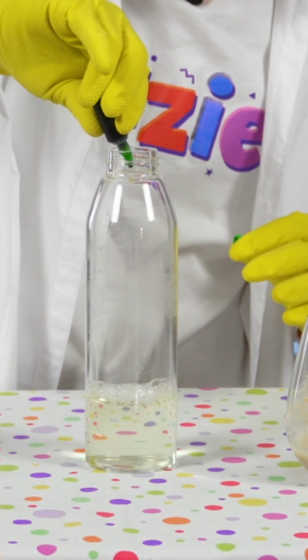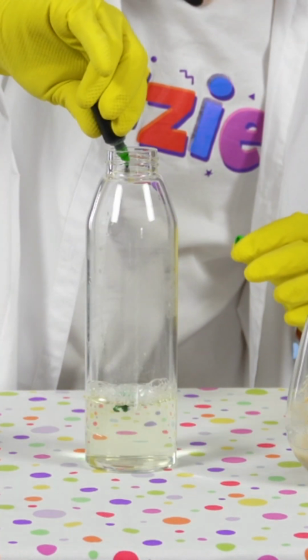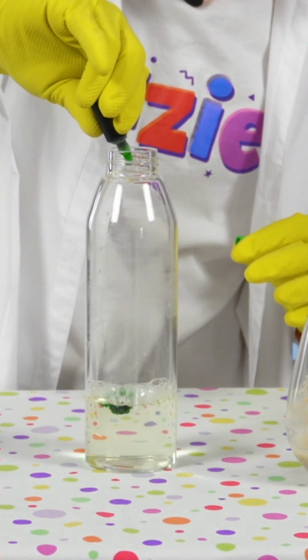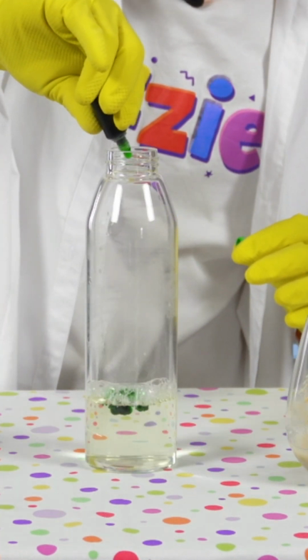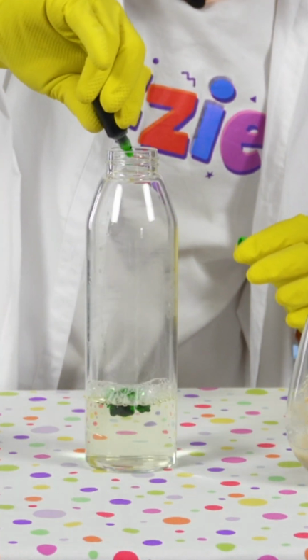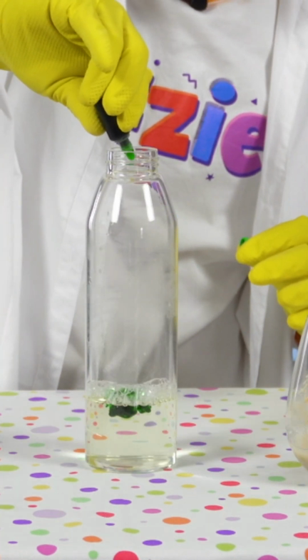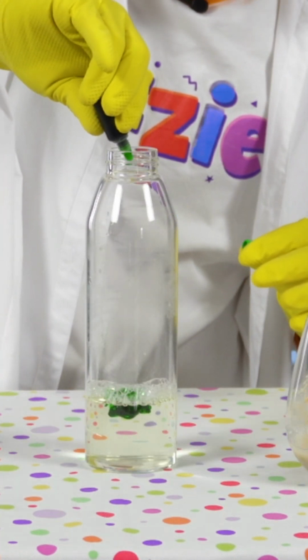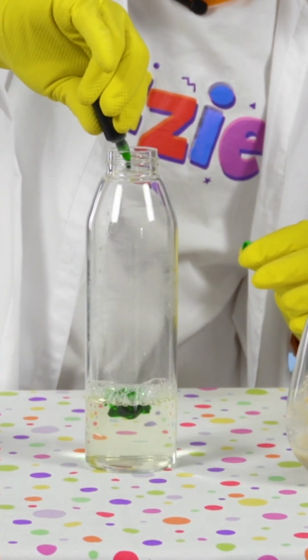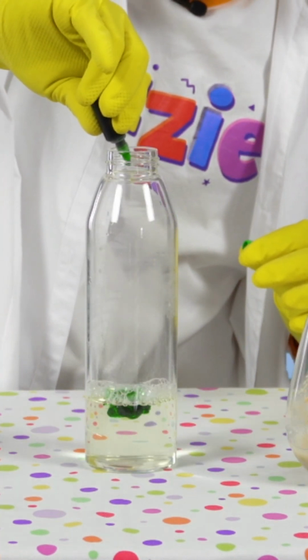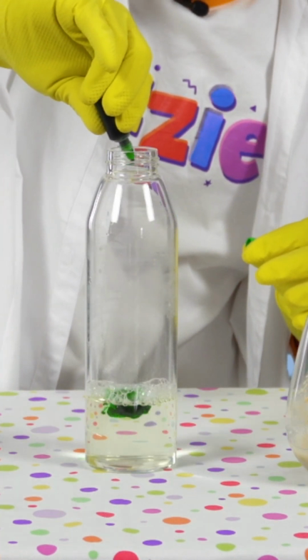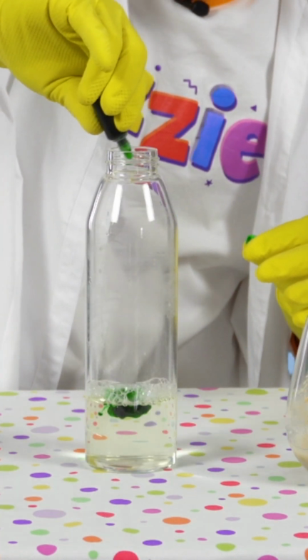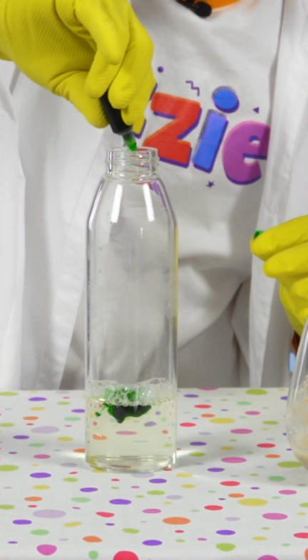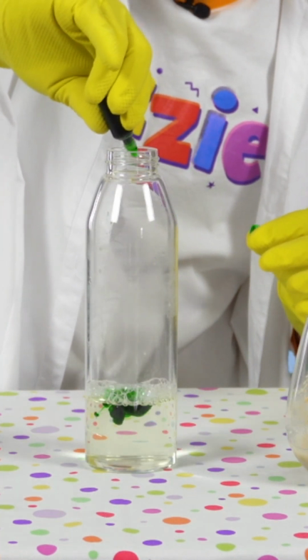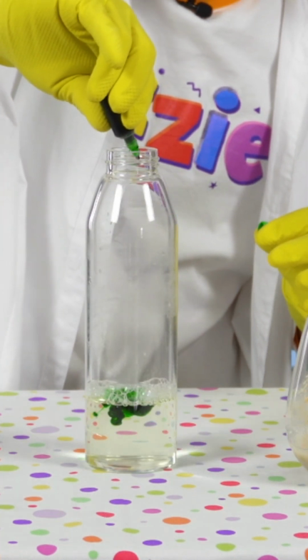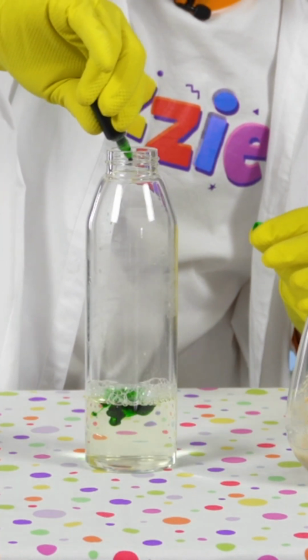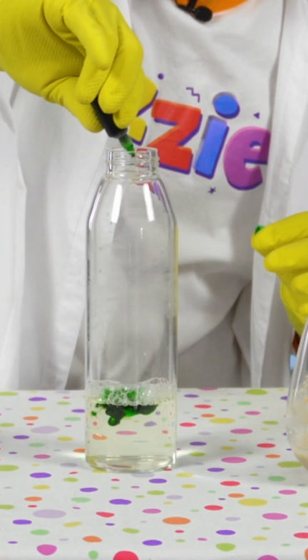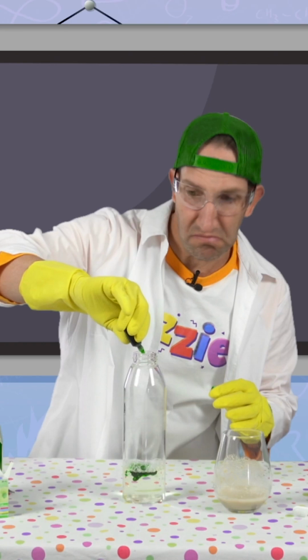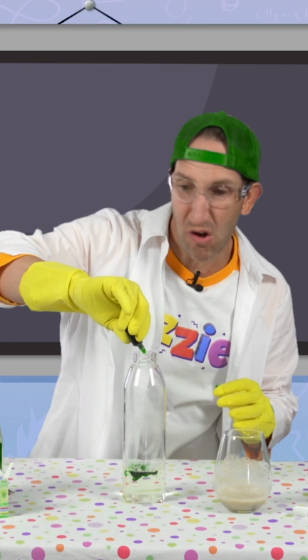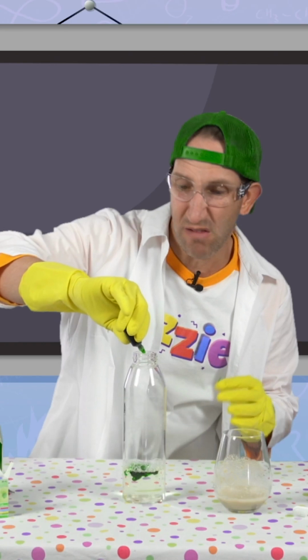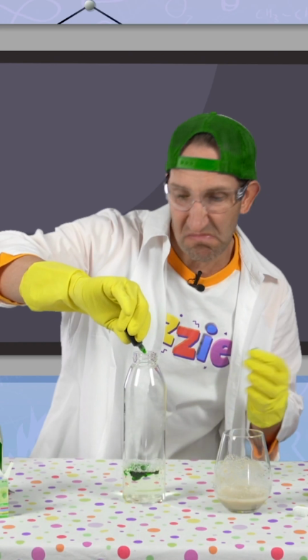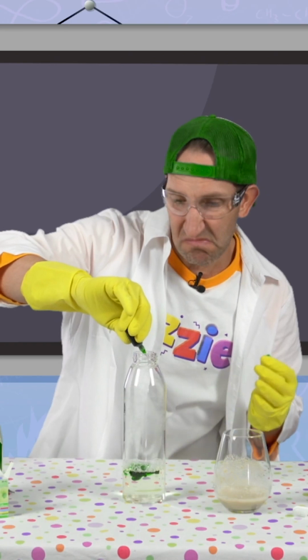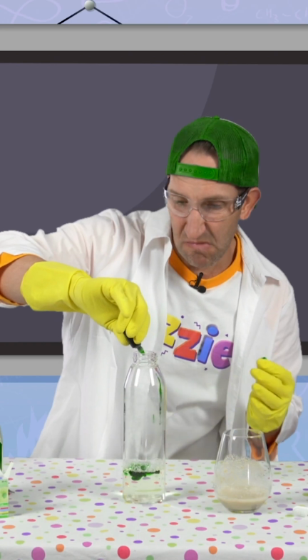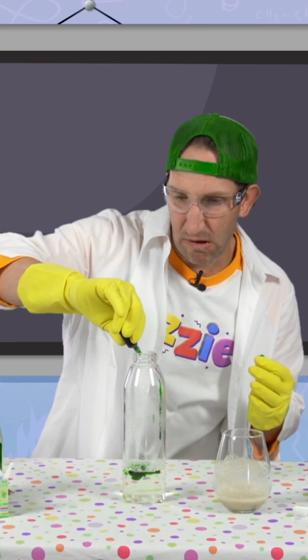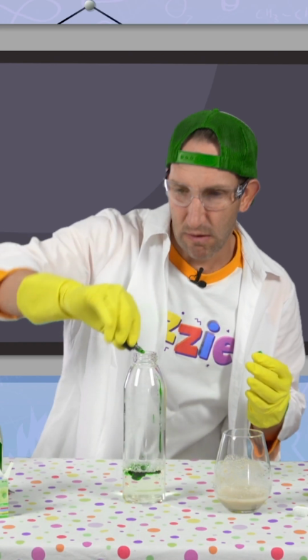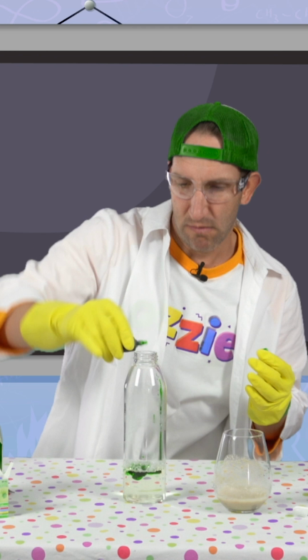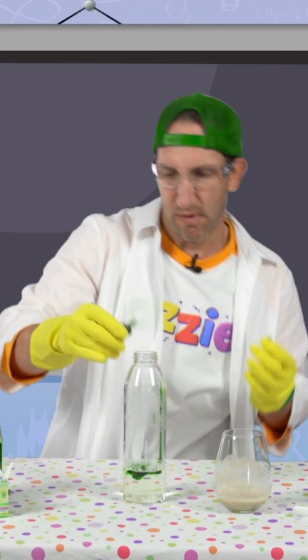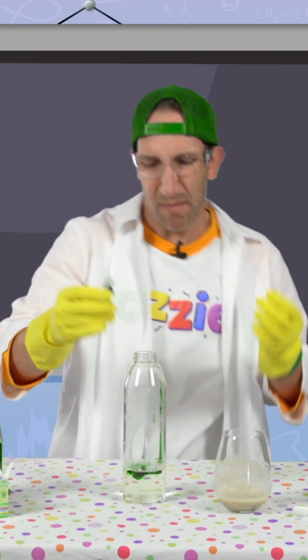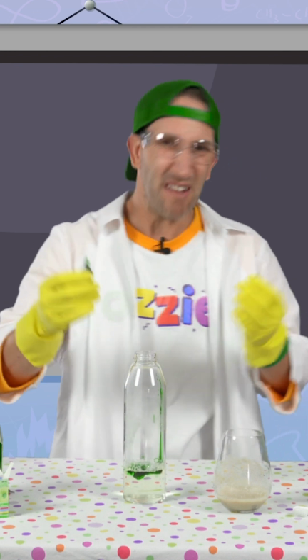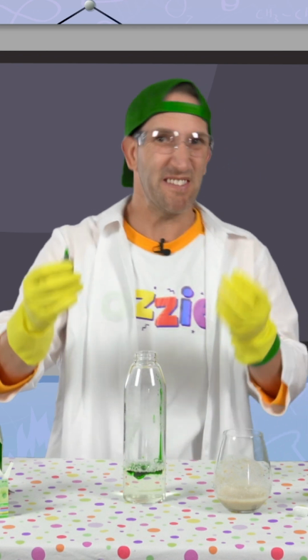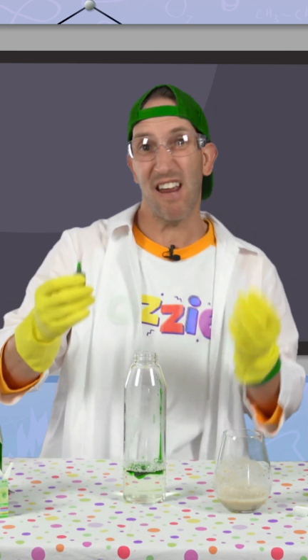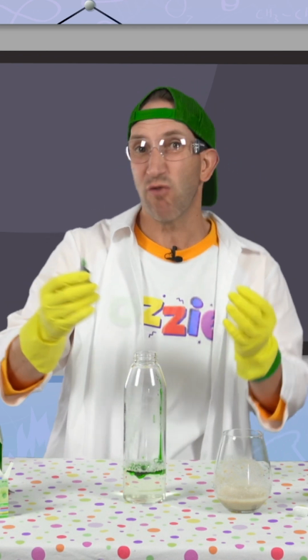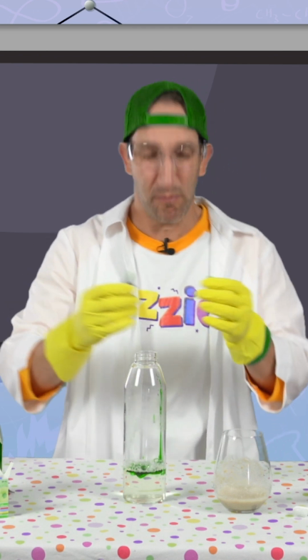One, two, three, four, five, six, seven, eight, nine — about ten drops.